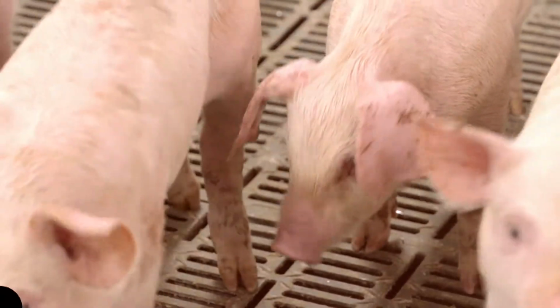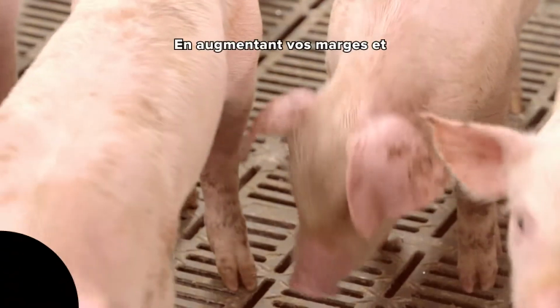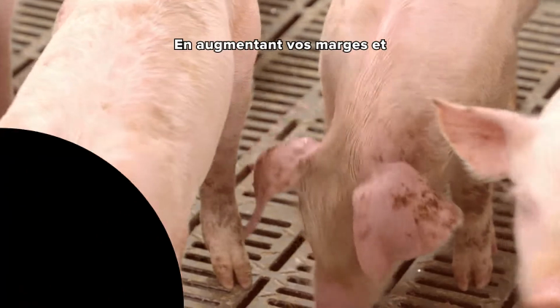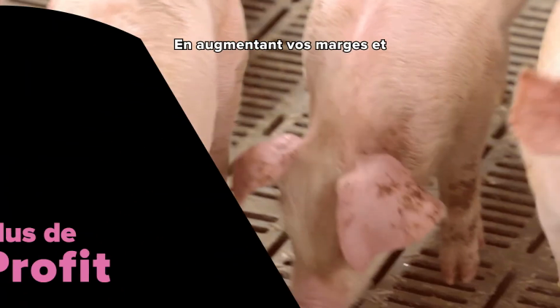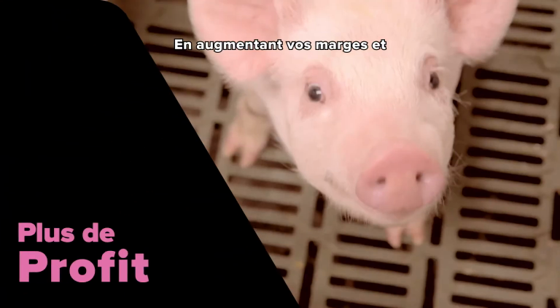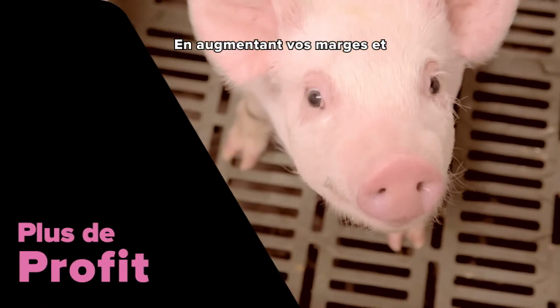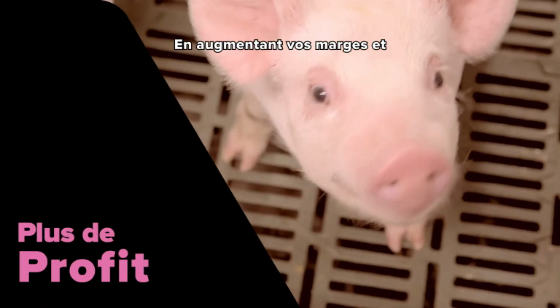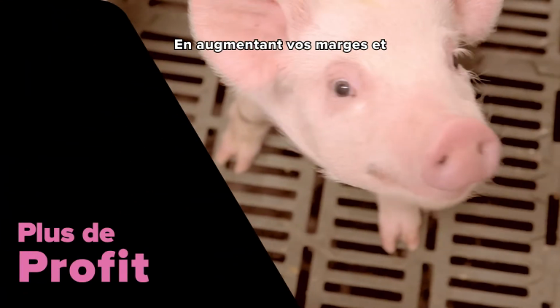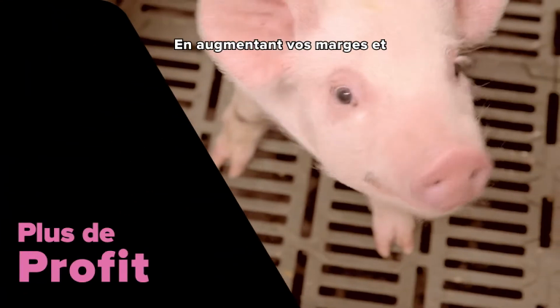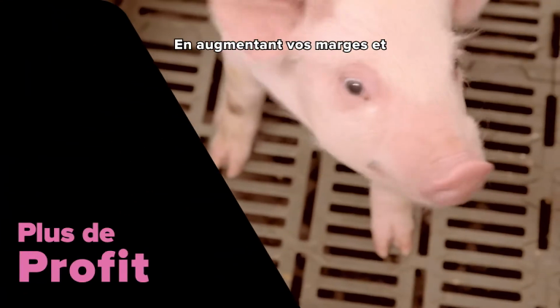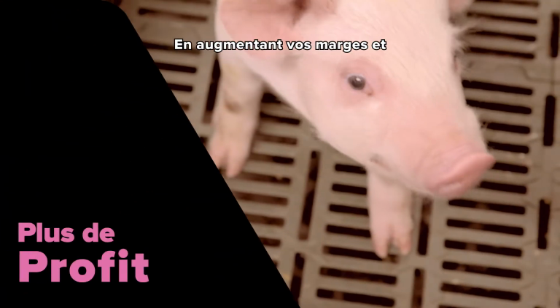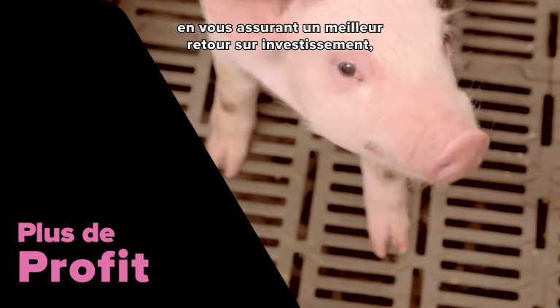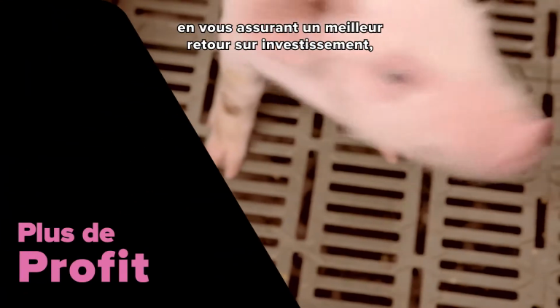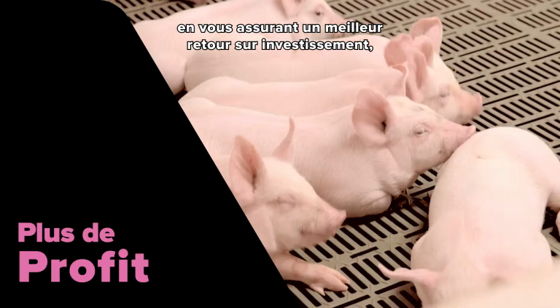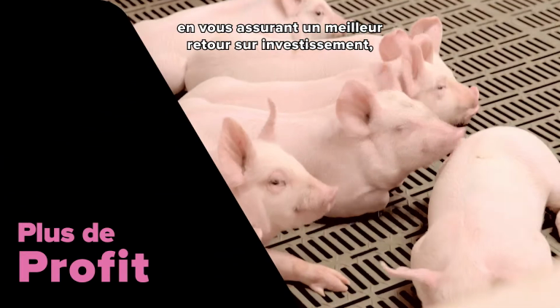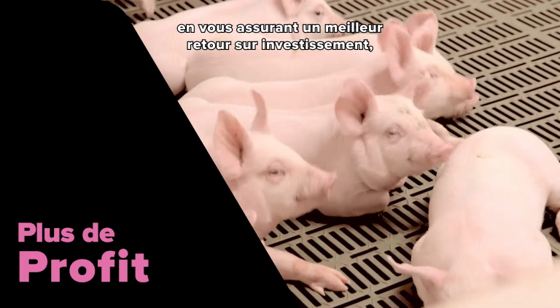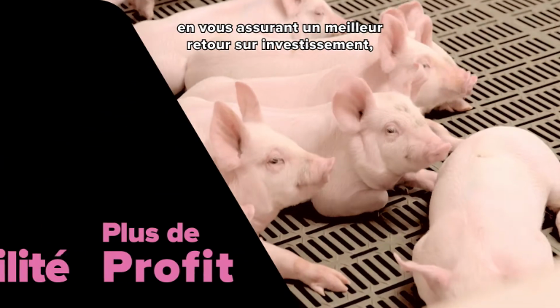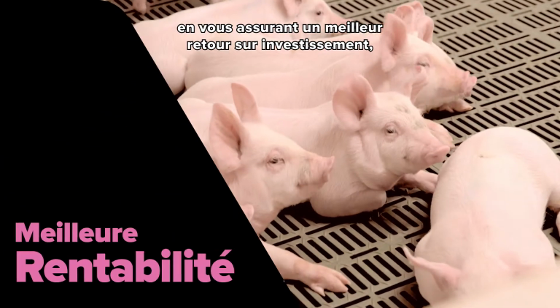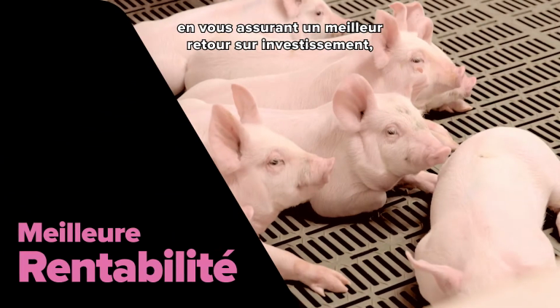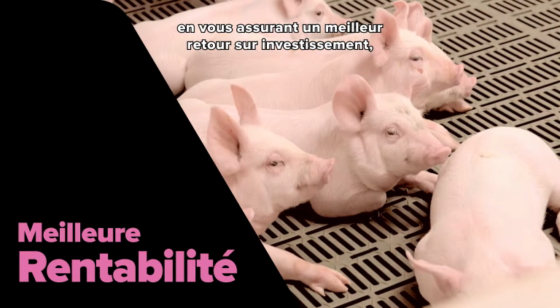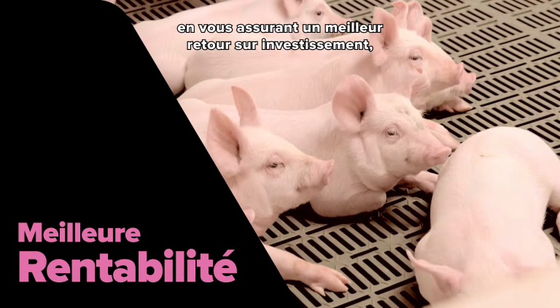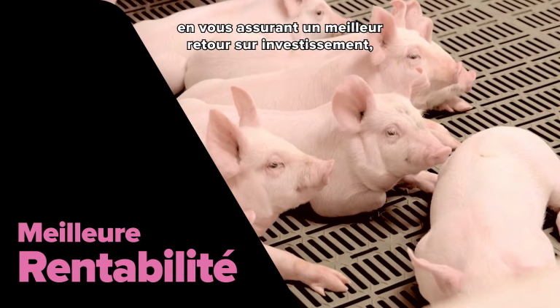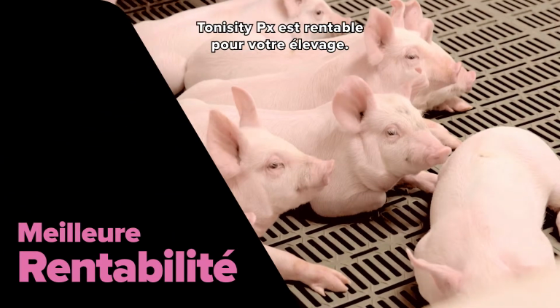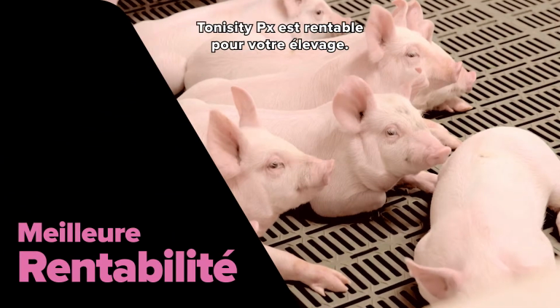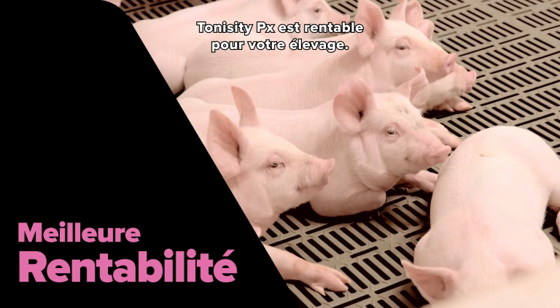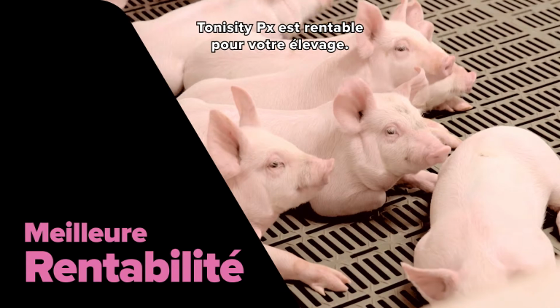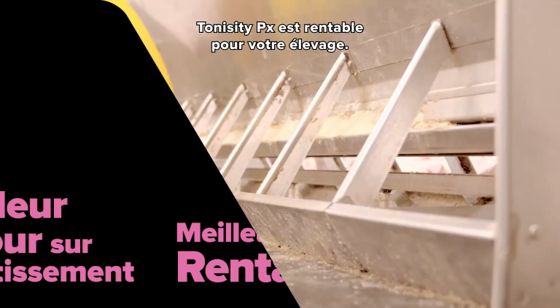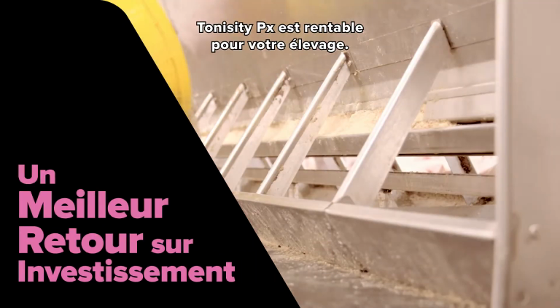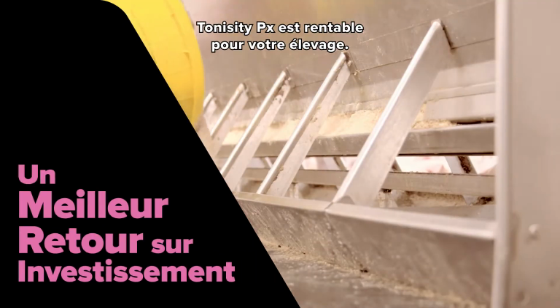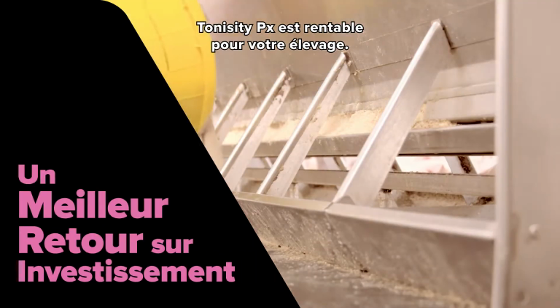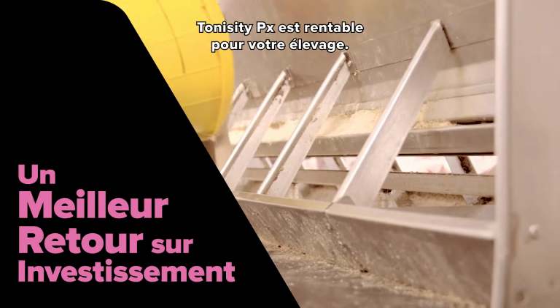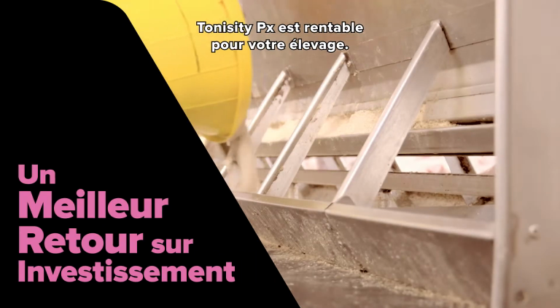Providing increased profit margins, Tonicity PX makes sense to your business, enabling a stronger return on investment.